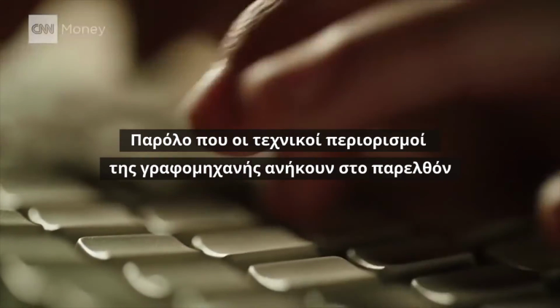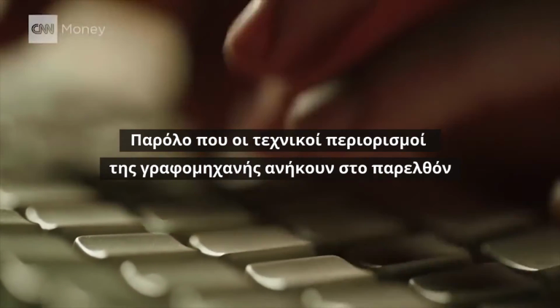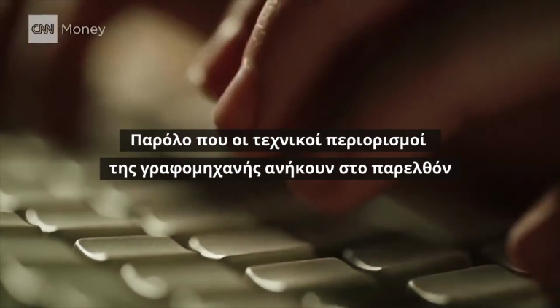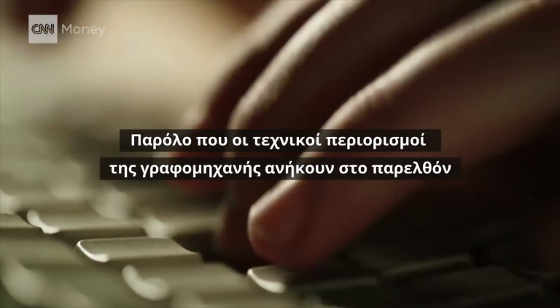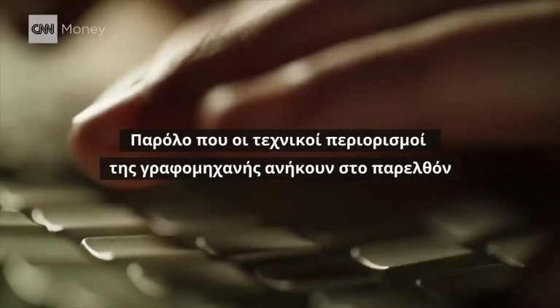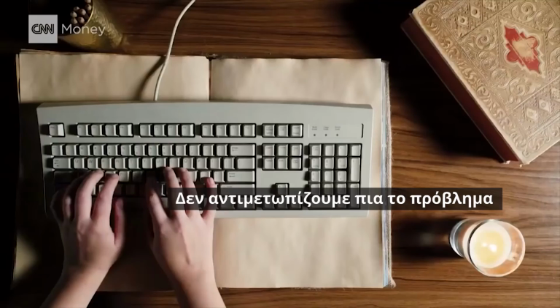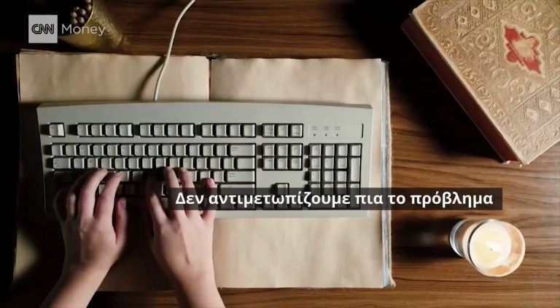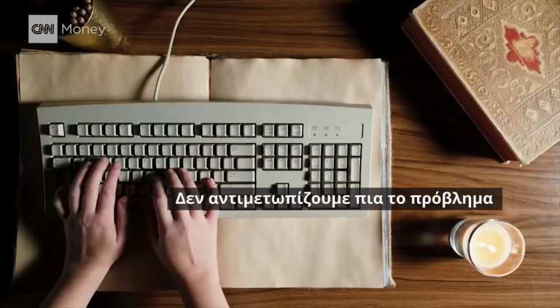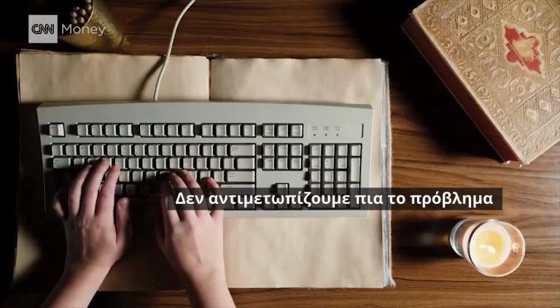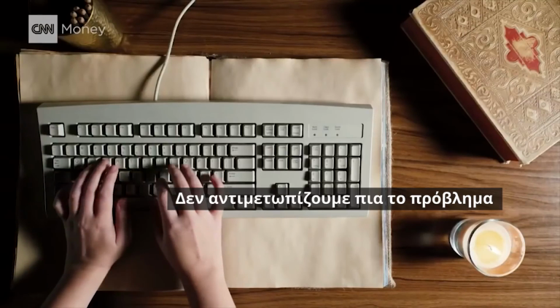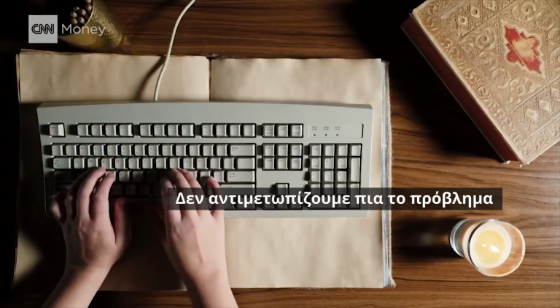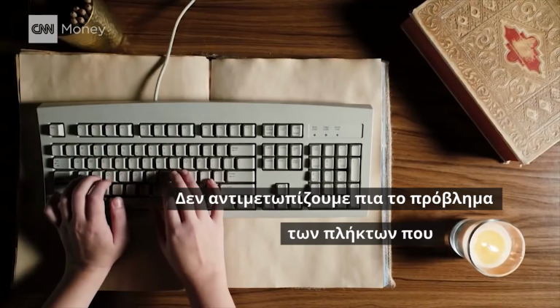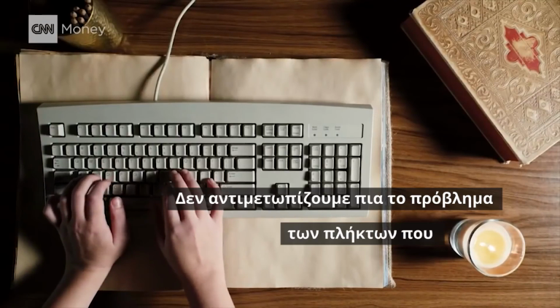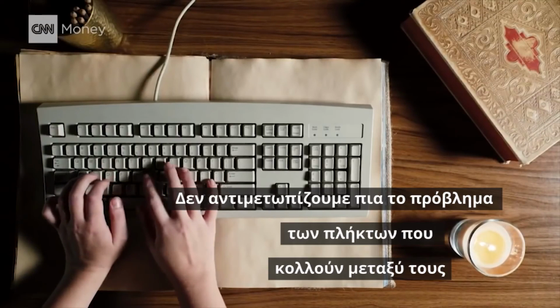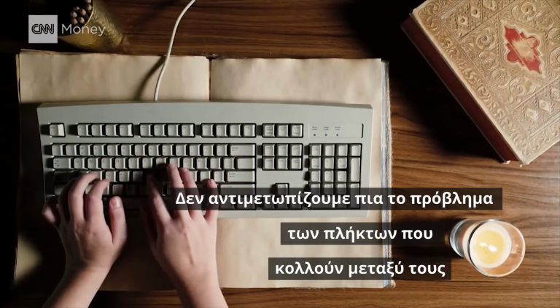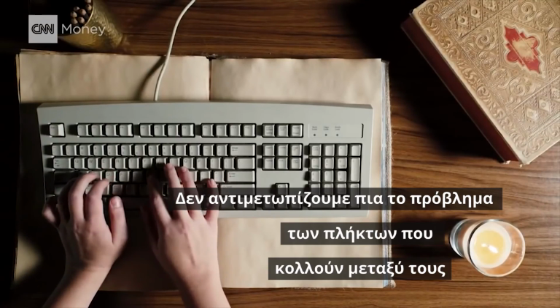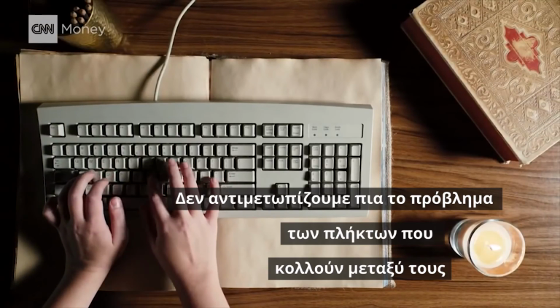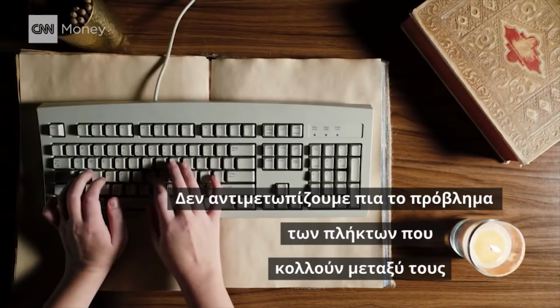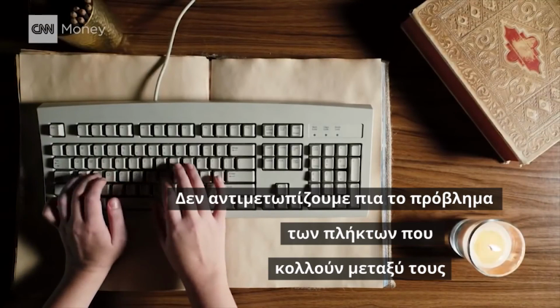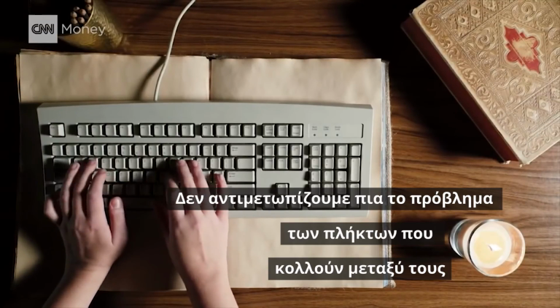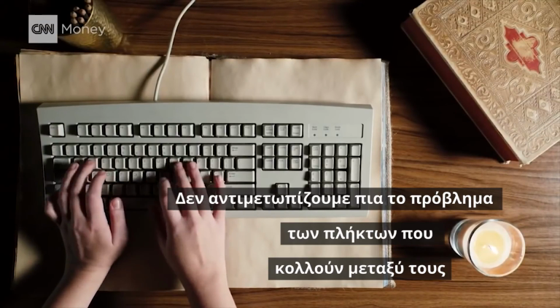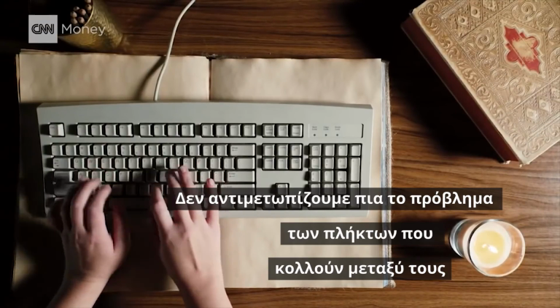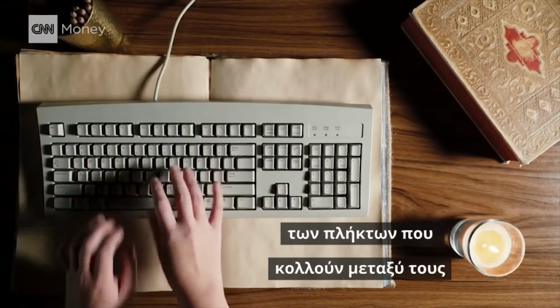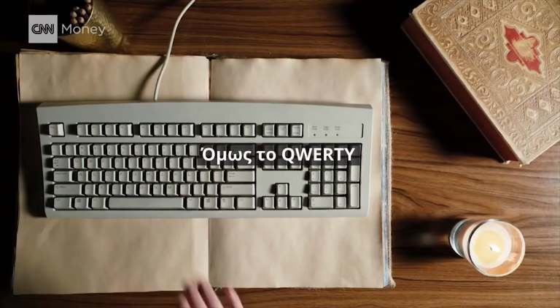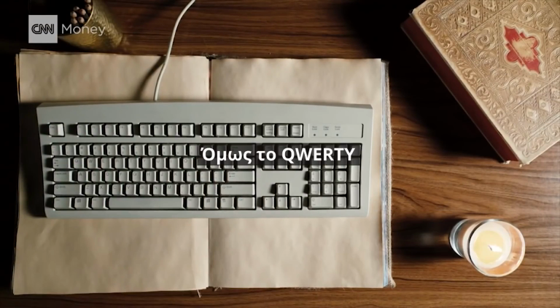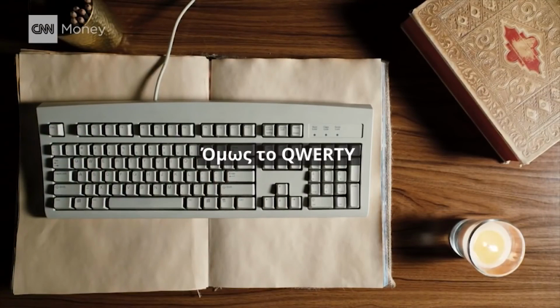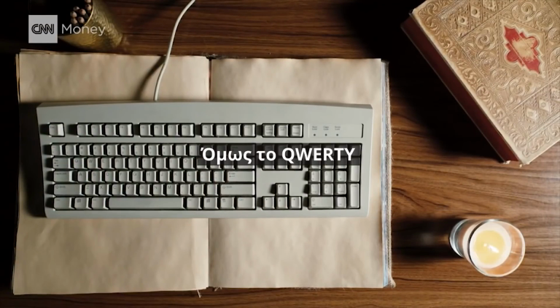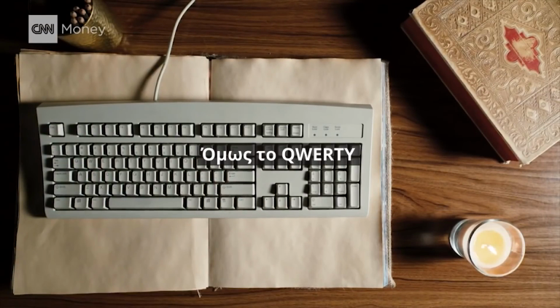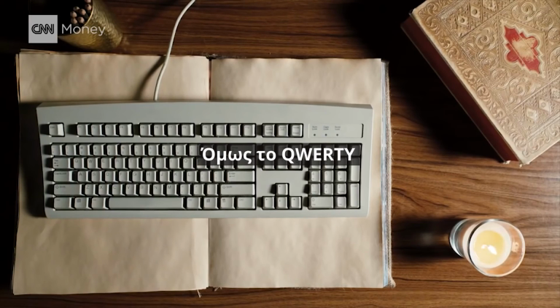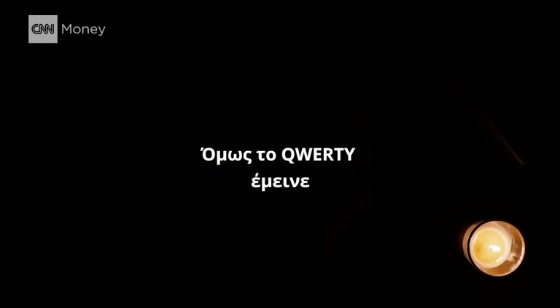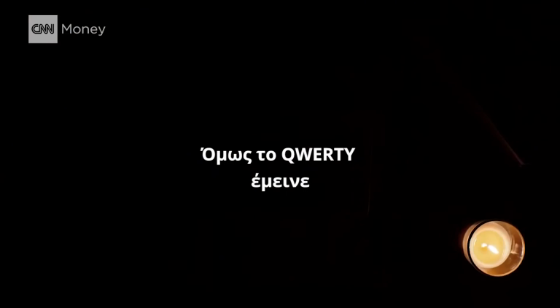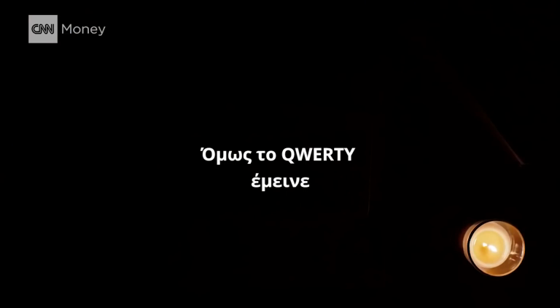Clearly, we're no longer concerned with getting keys stuck together. But QWERTY stuck around.